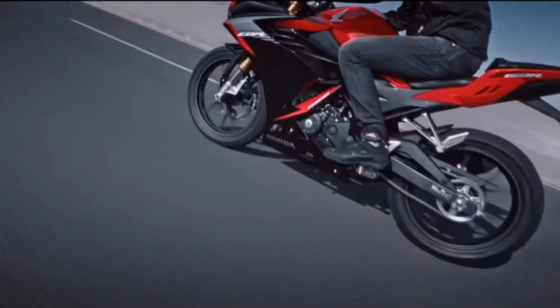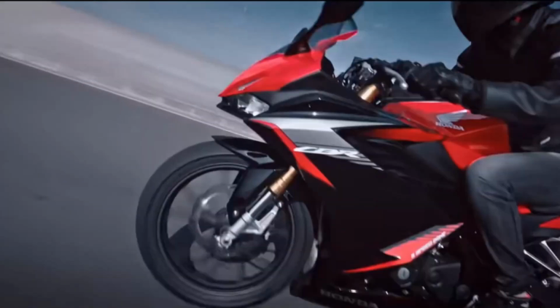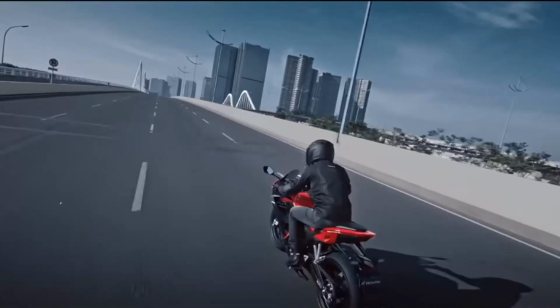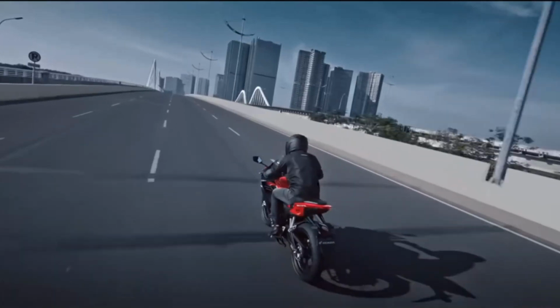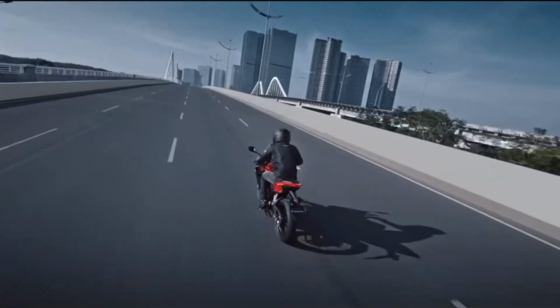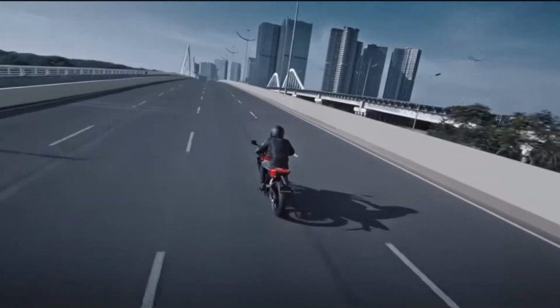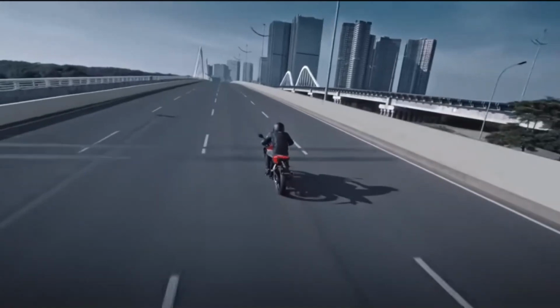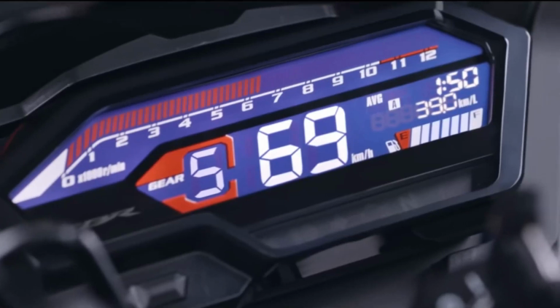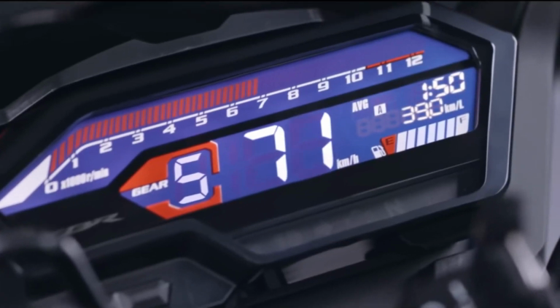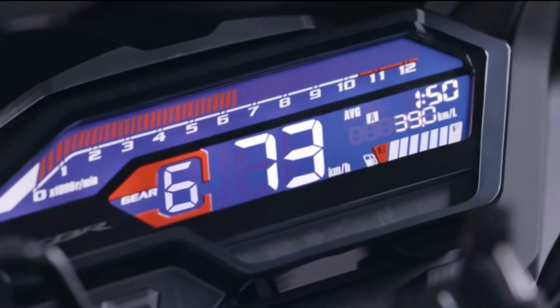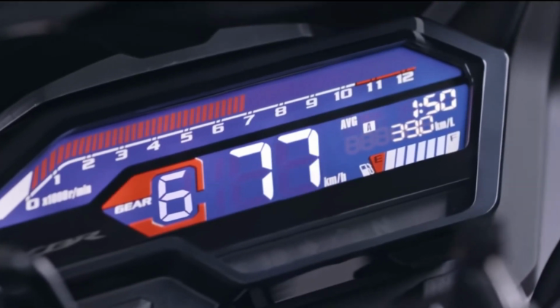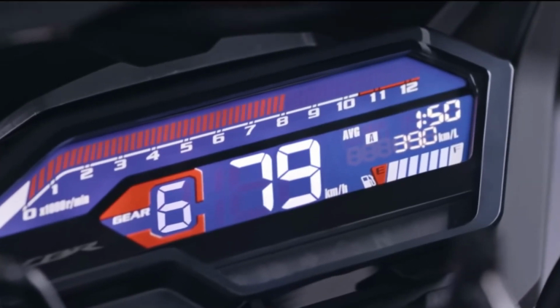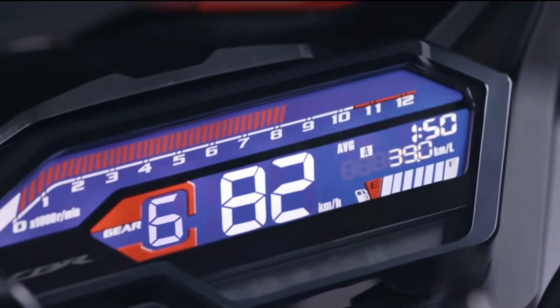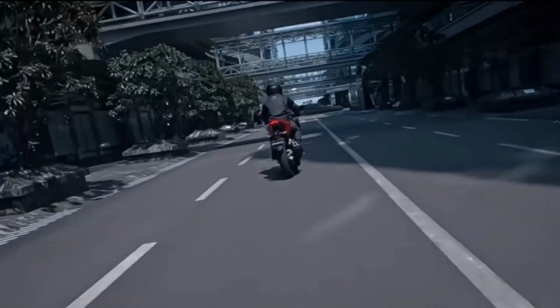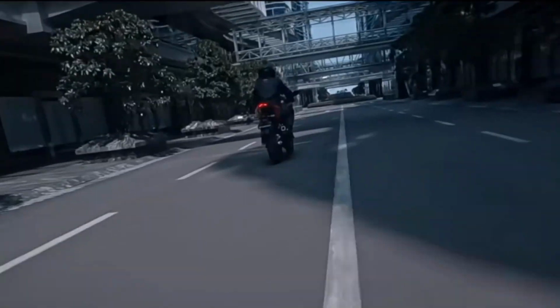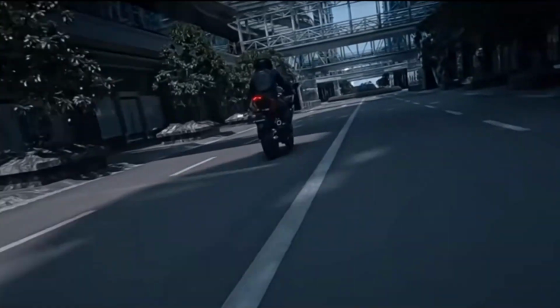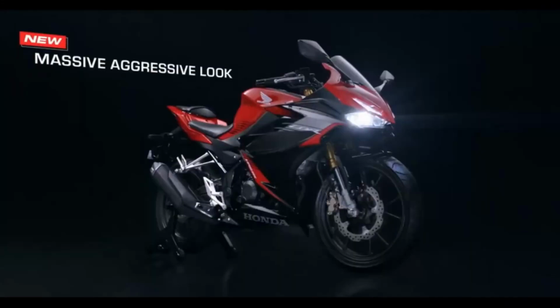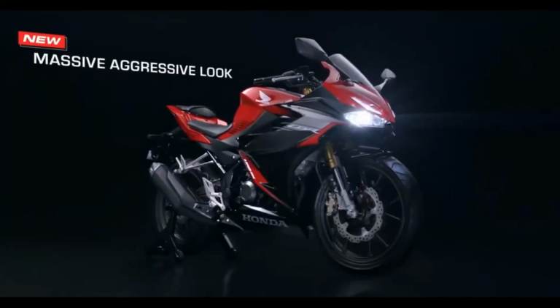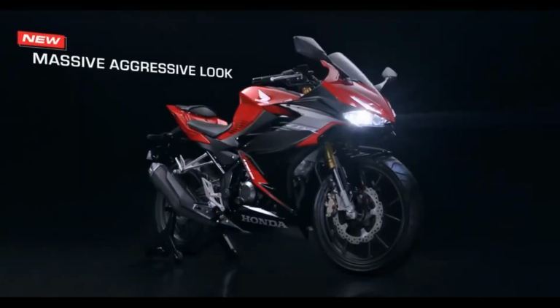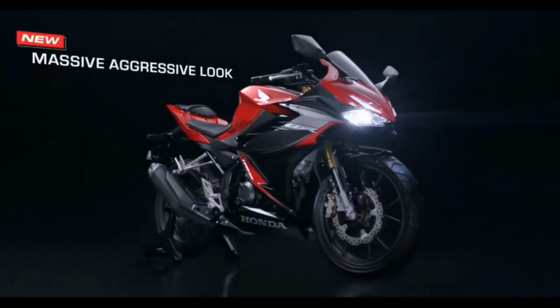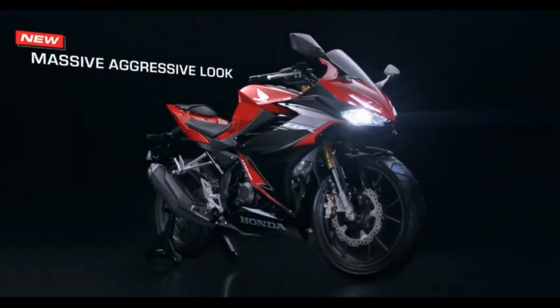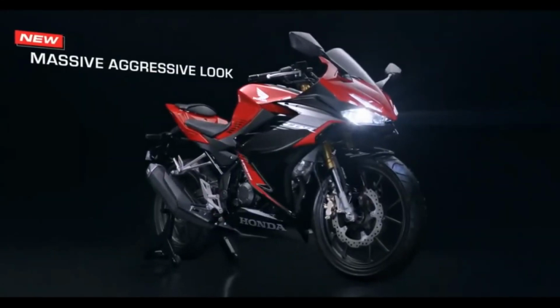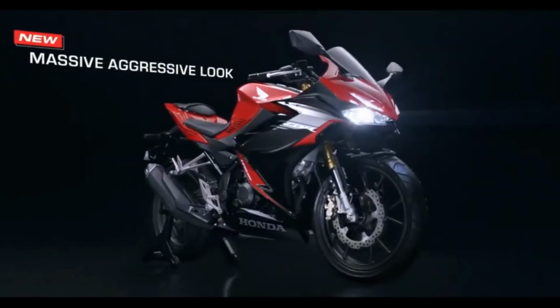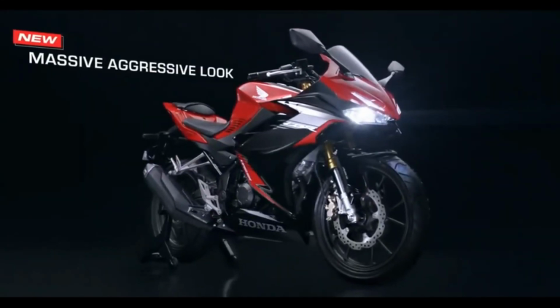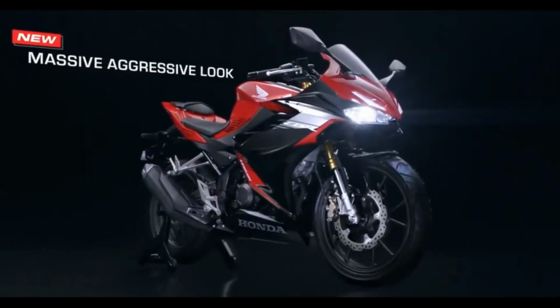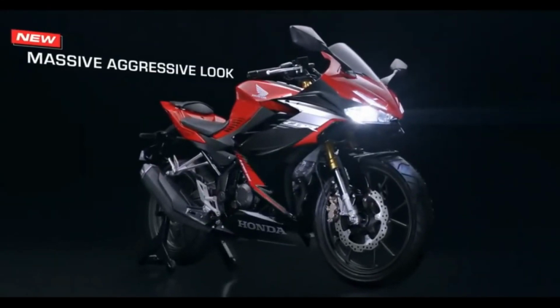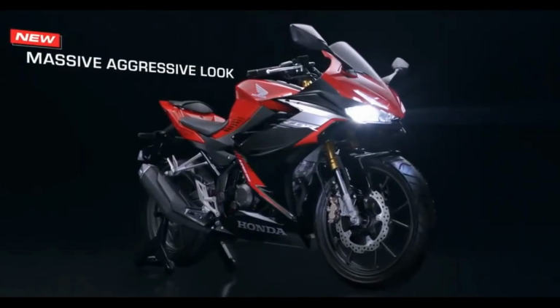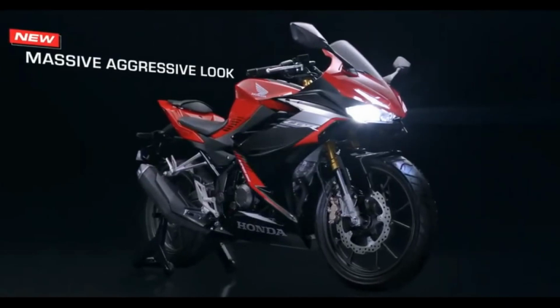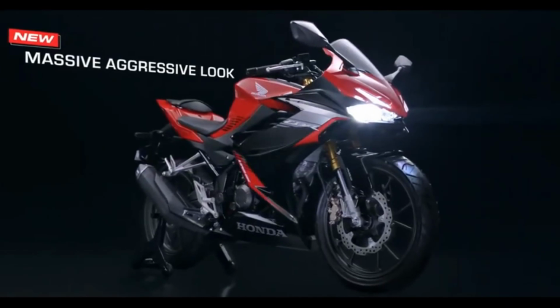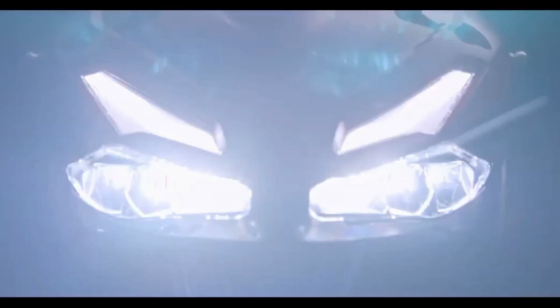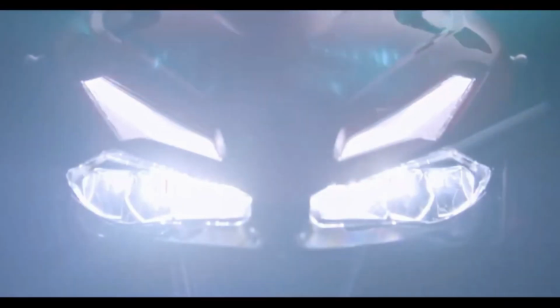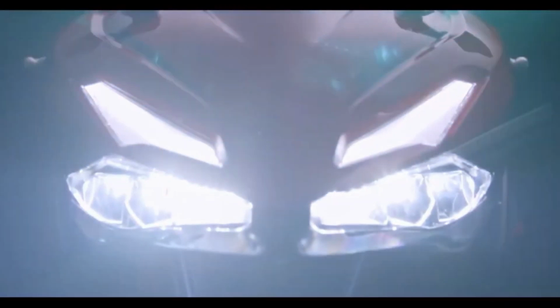You can see that the front end features new equipment. The headlamp is very aggressive on this 150cc bike.